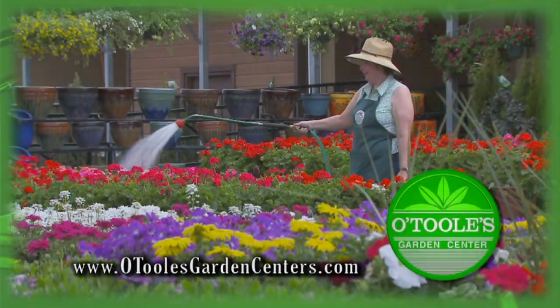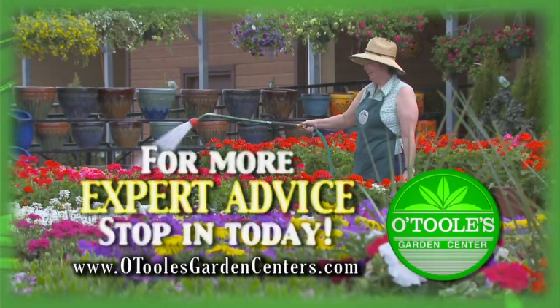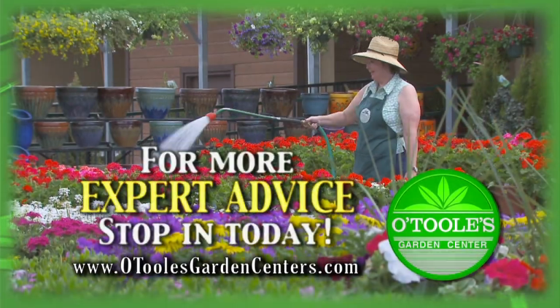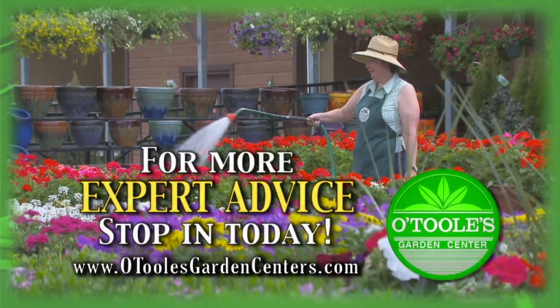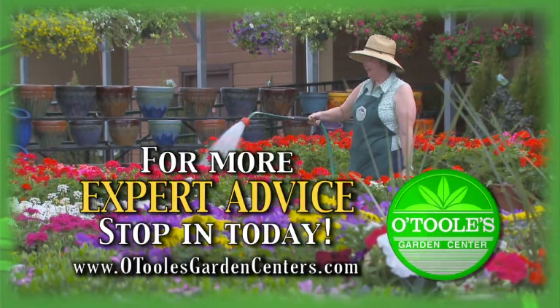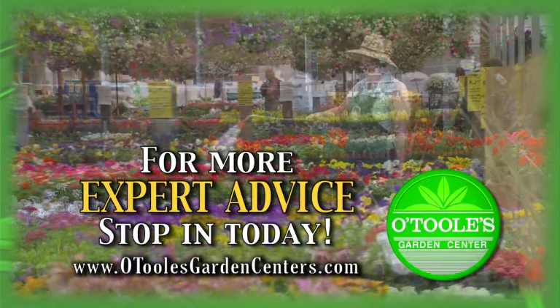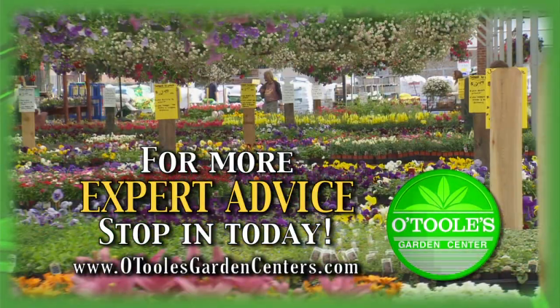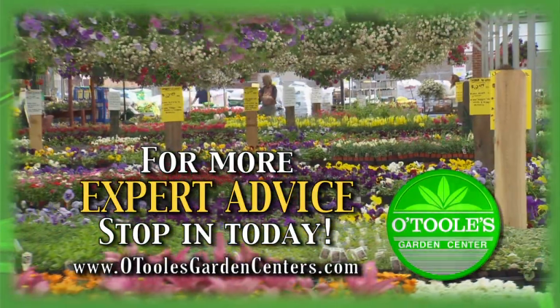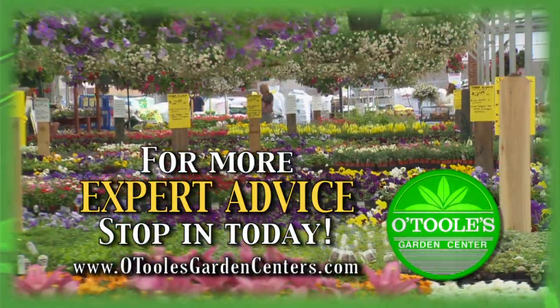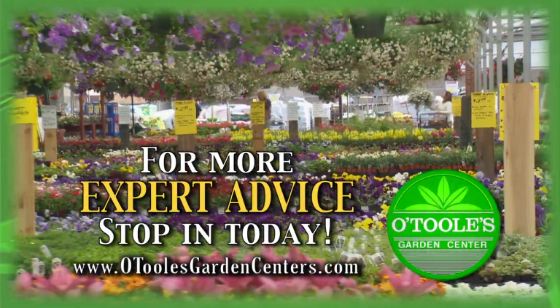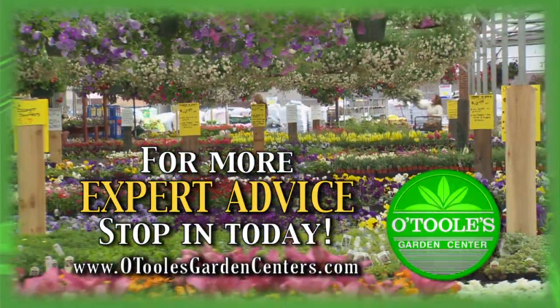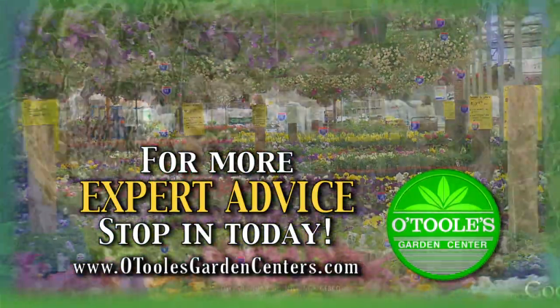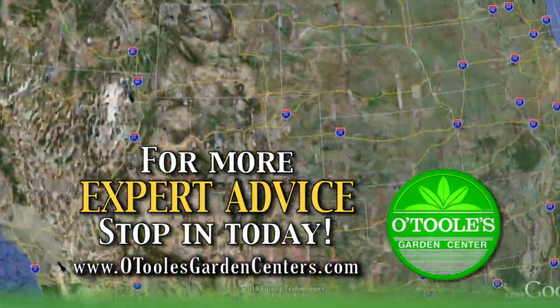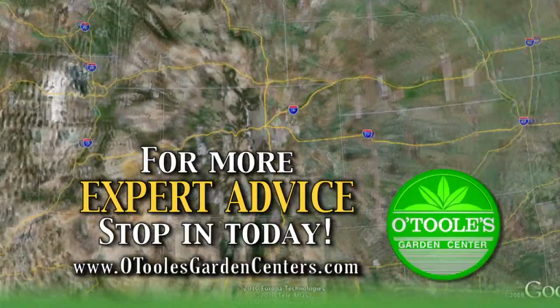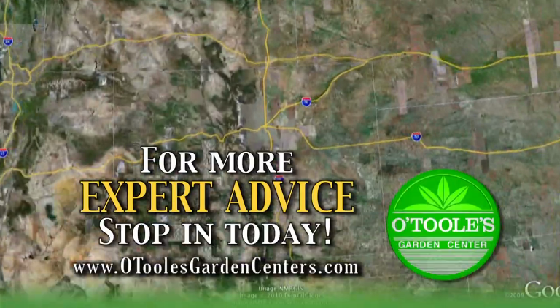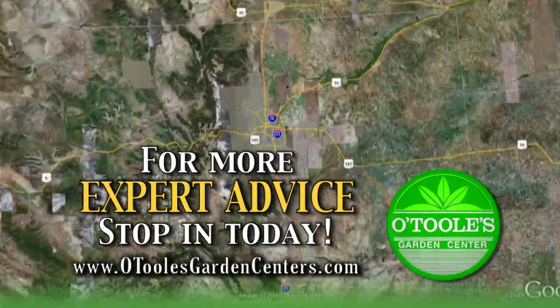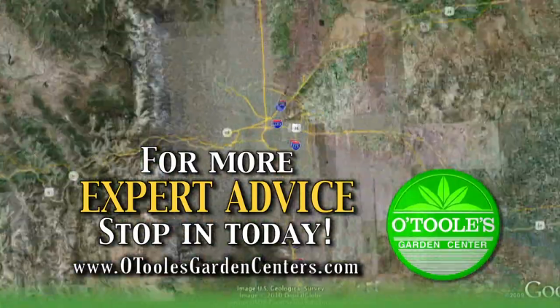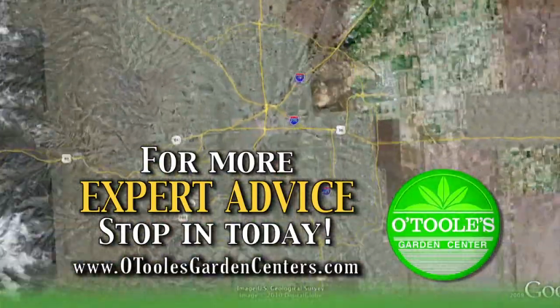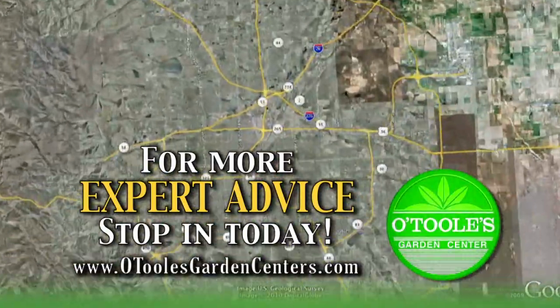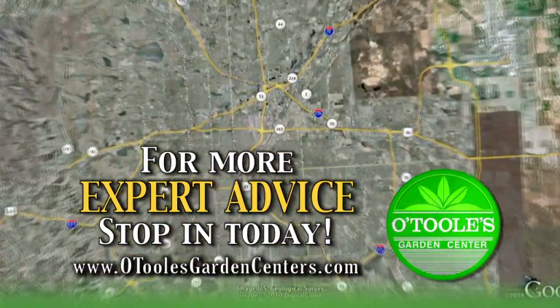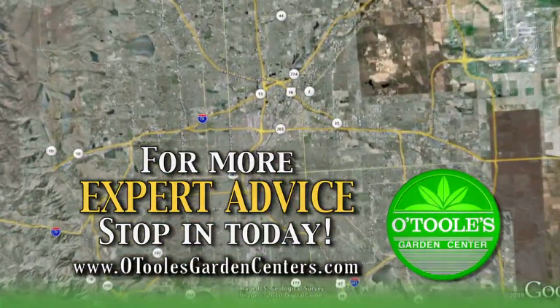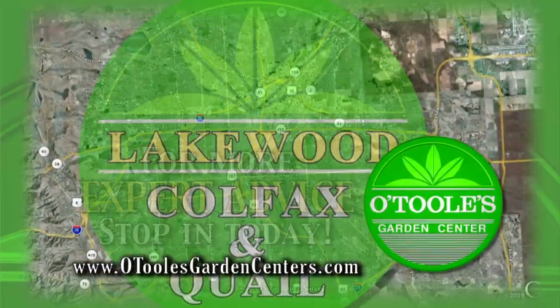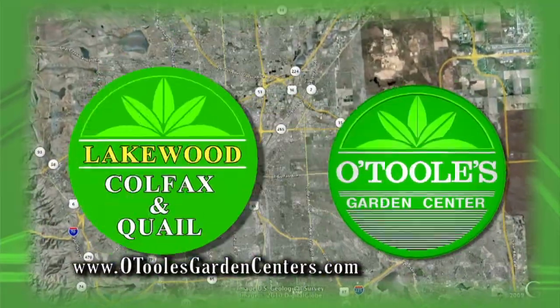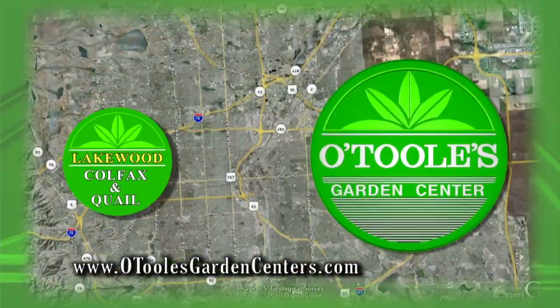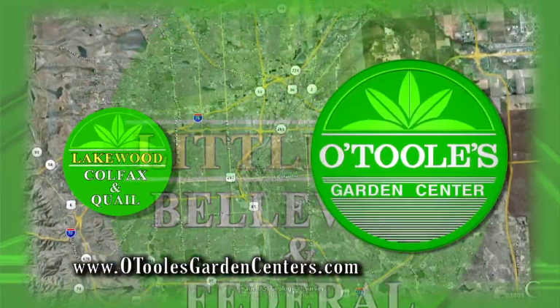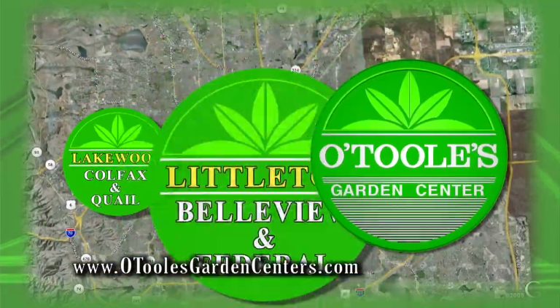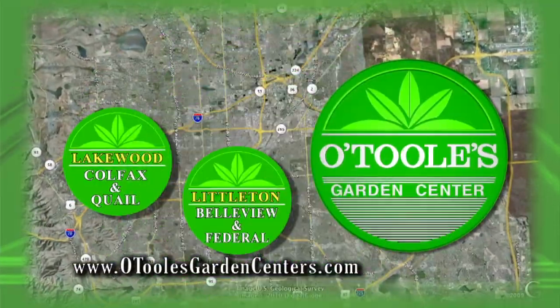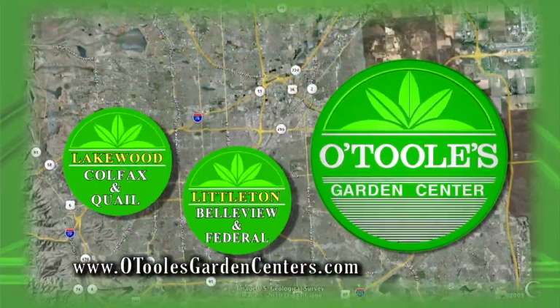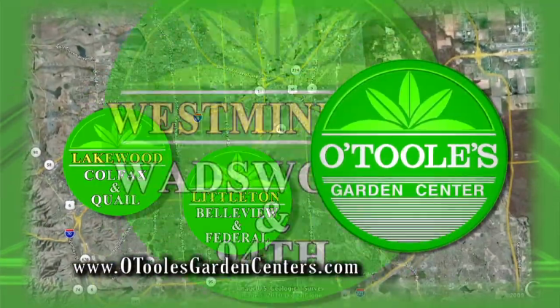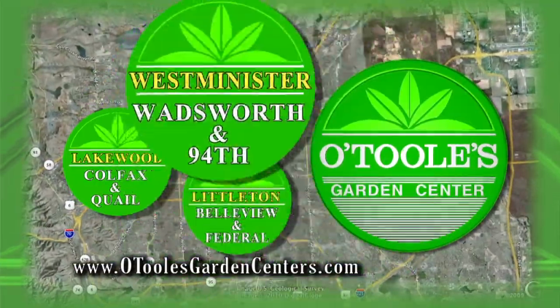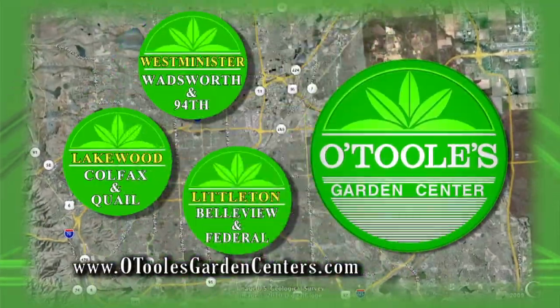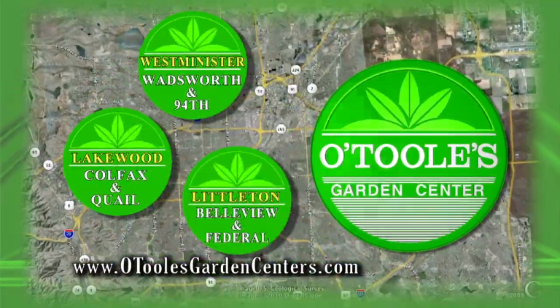For more great ideas and expert tips, come by any one of our three O'Toole's locations in Lakewood, Littleton, and Westminster.